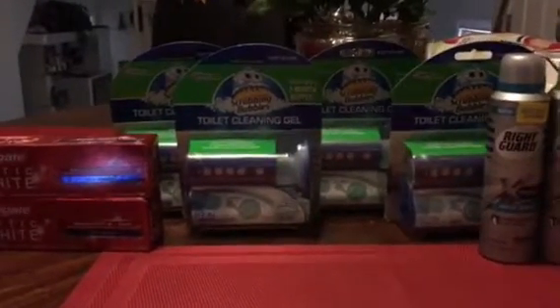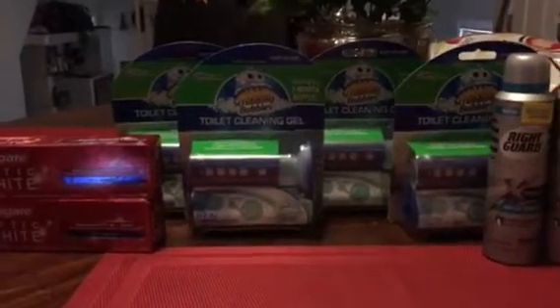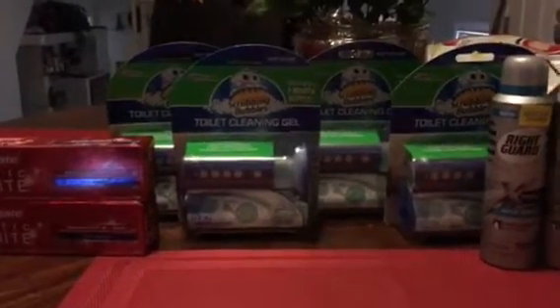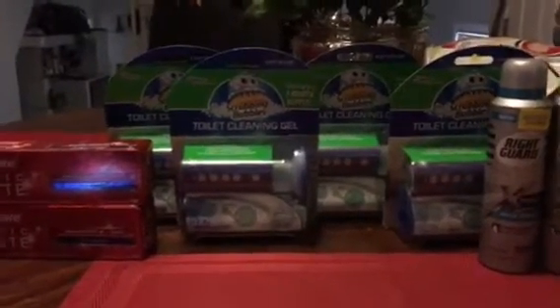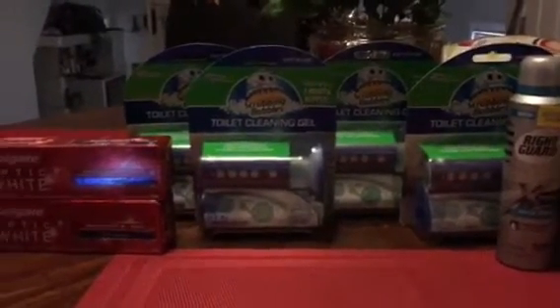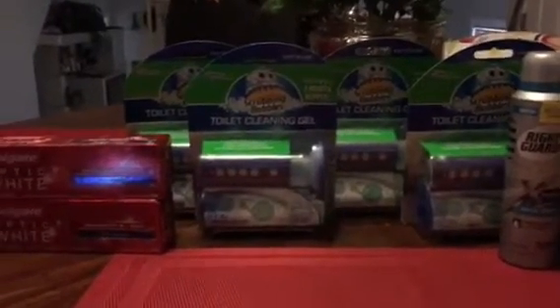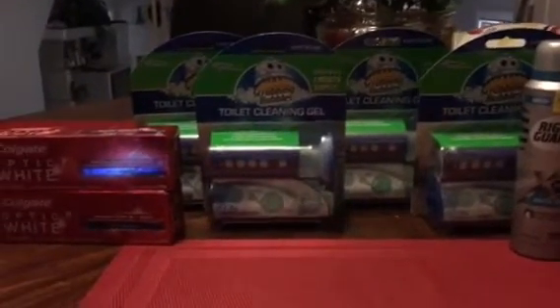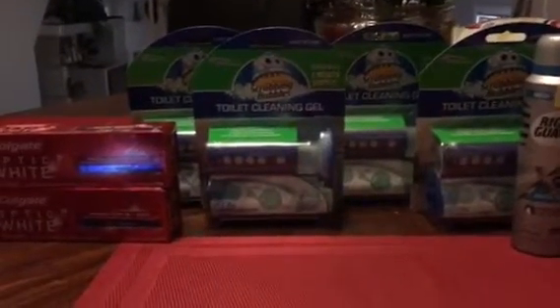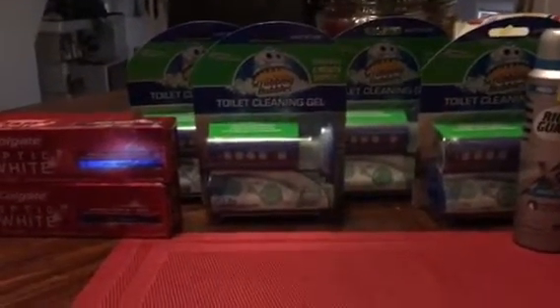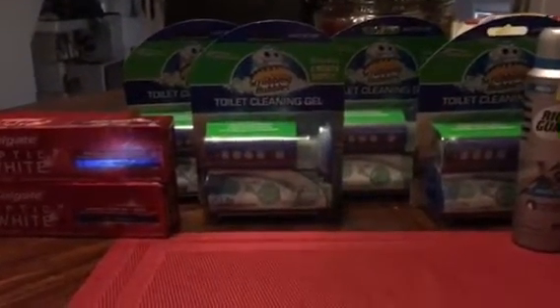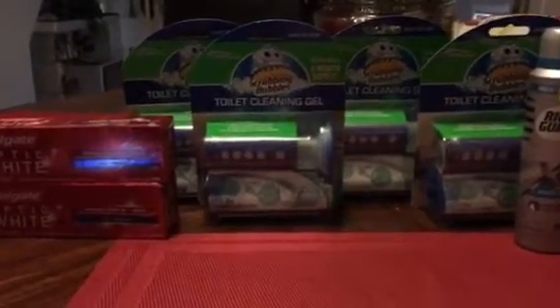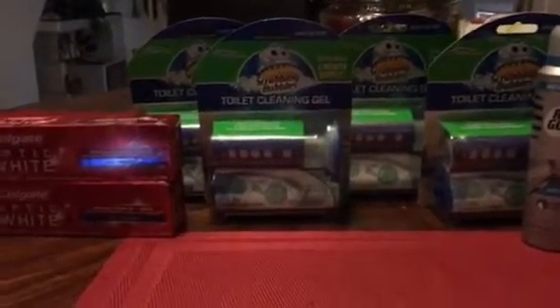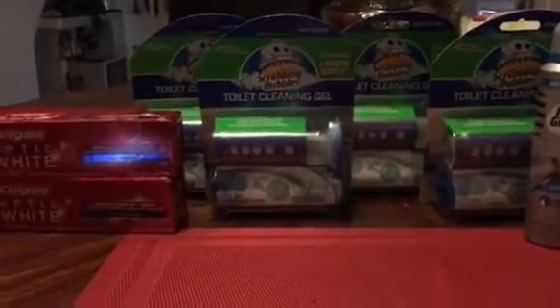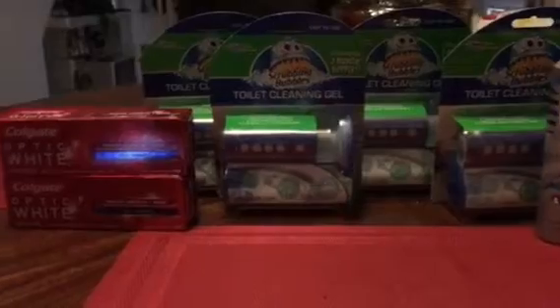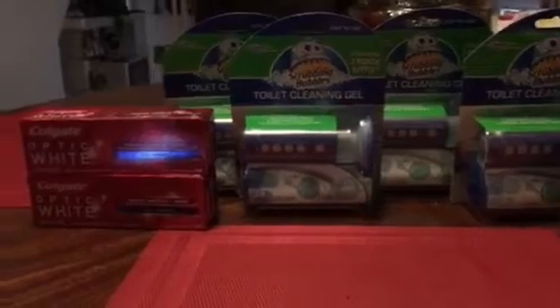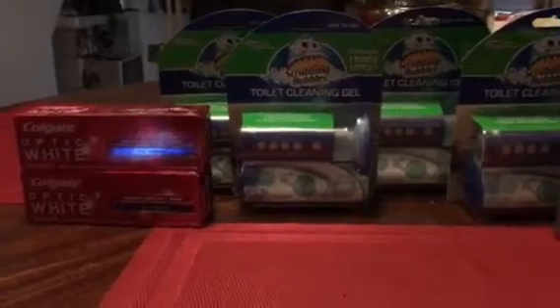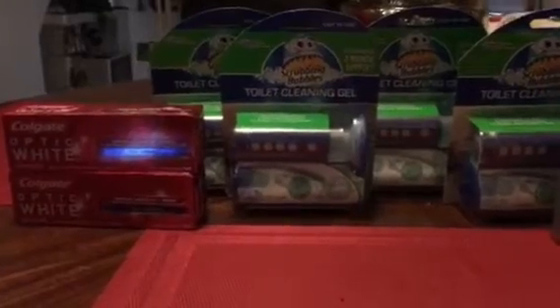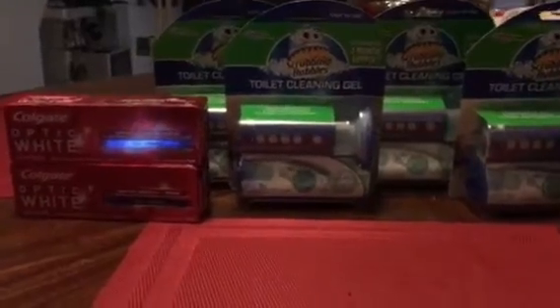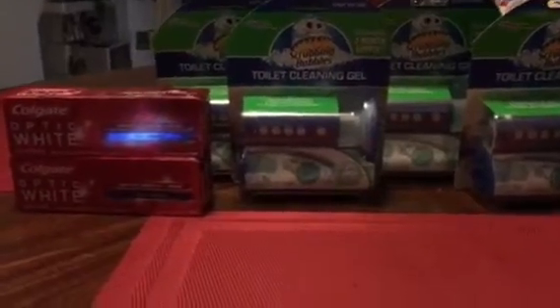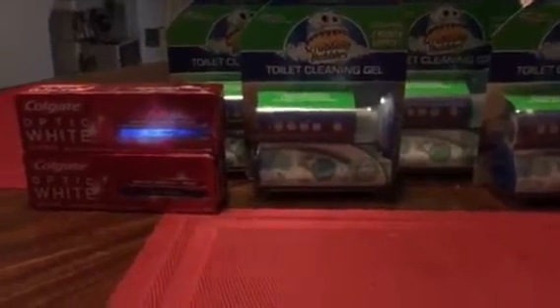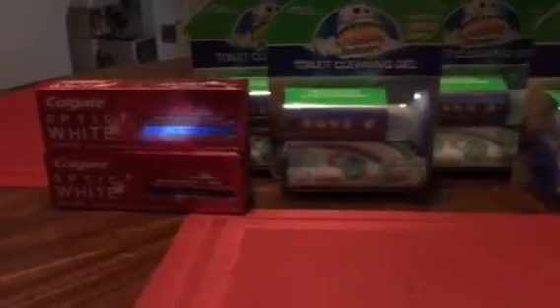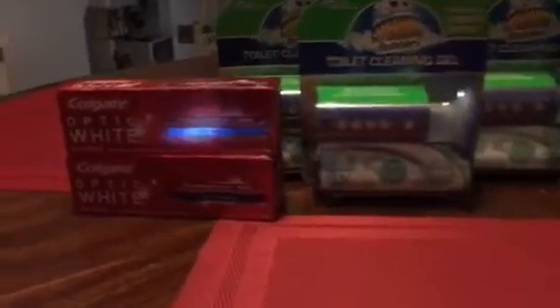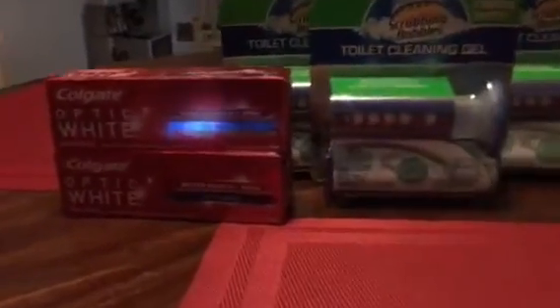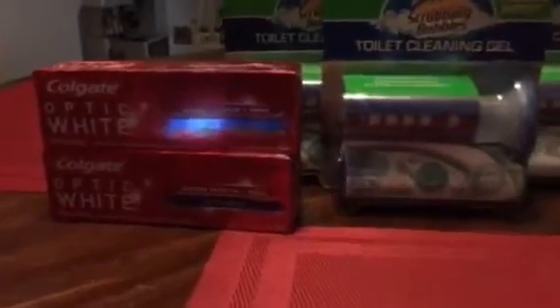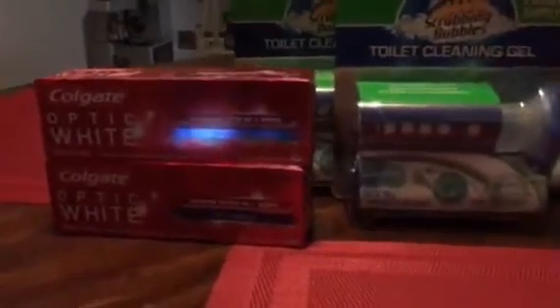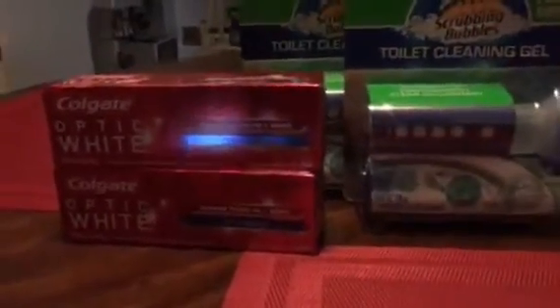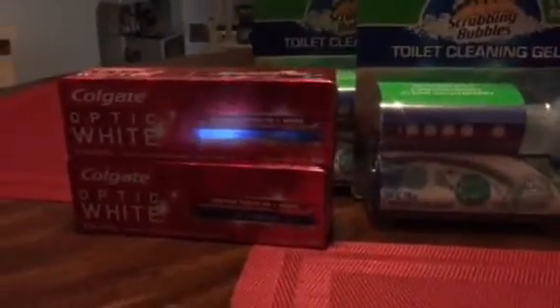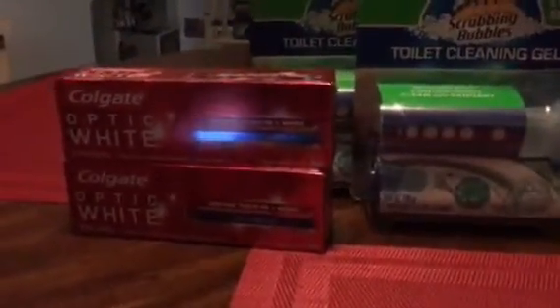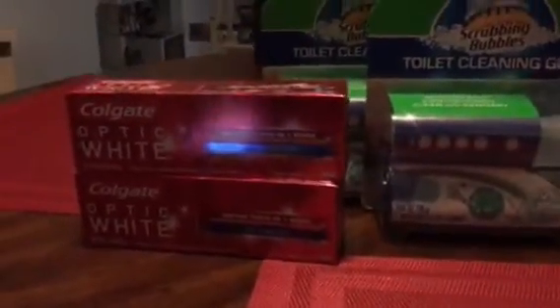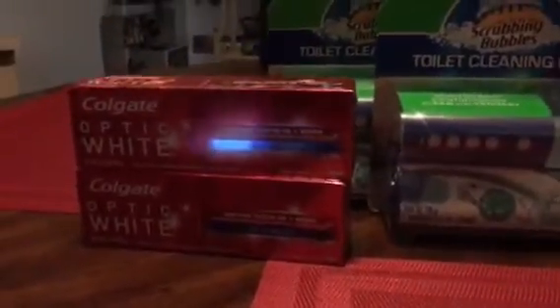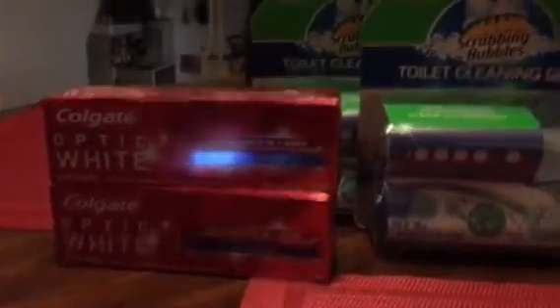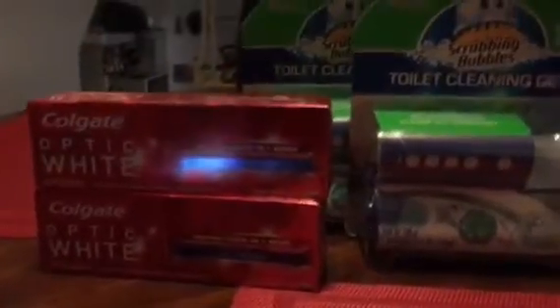I'm going to go through and explain to you what I got and how these deals worked. I'm going to start over here with the Colgate Optic White.